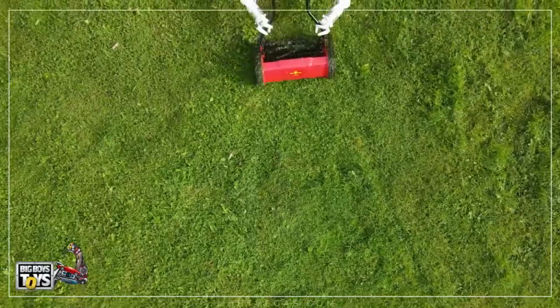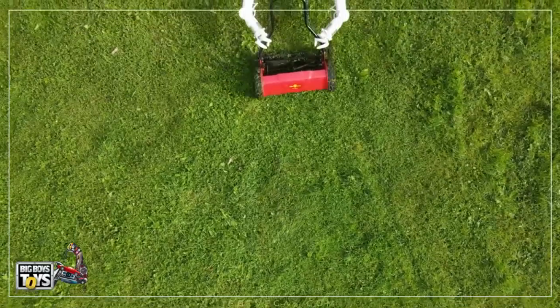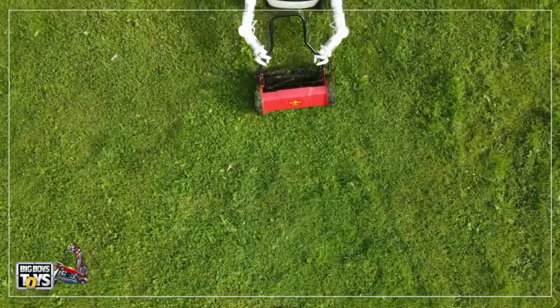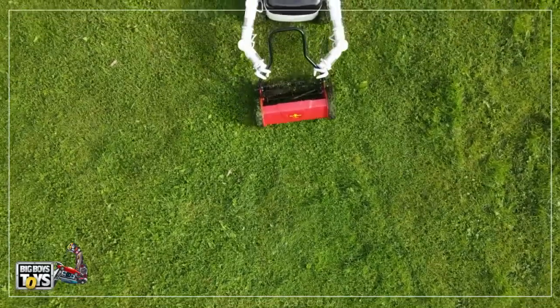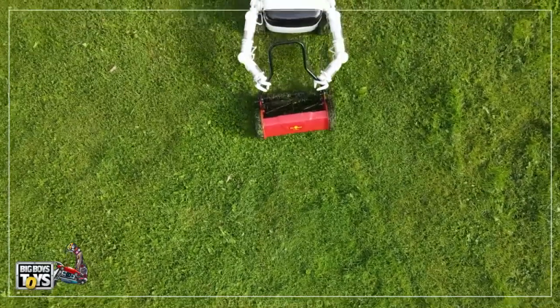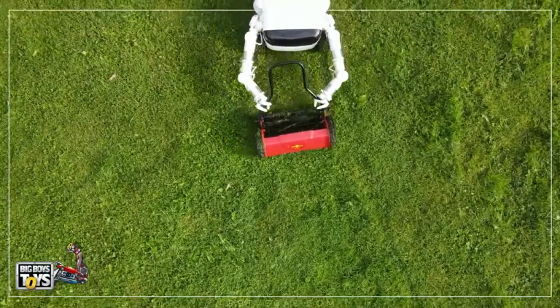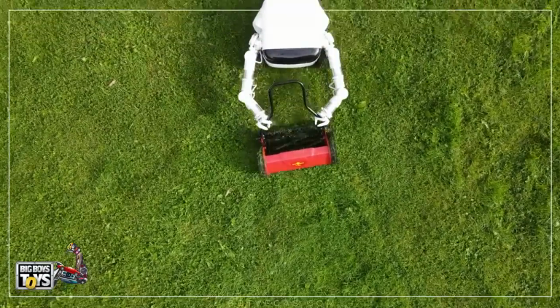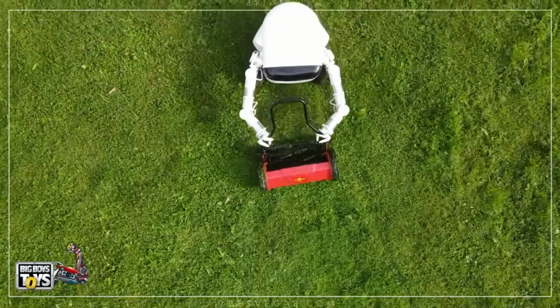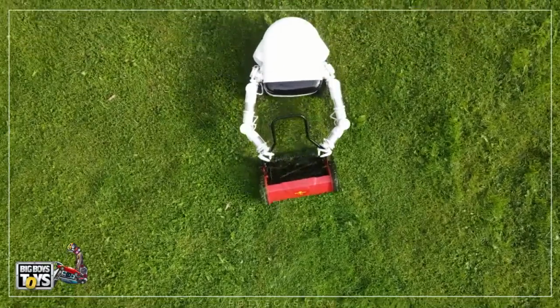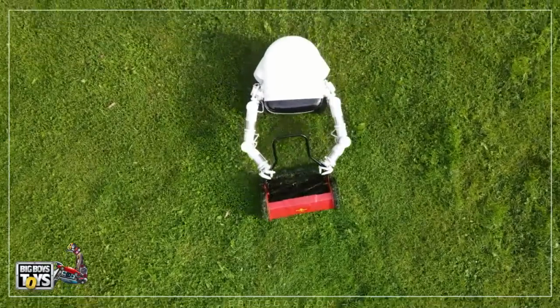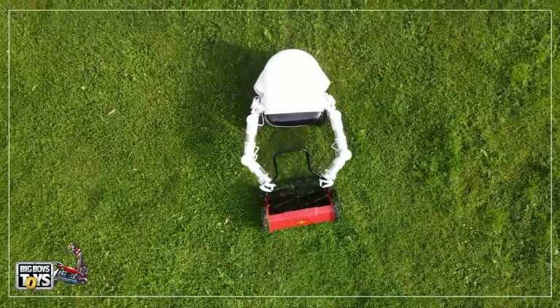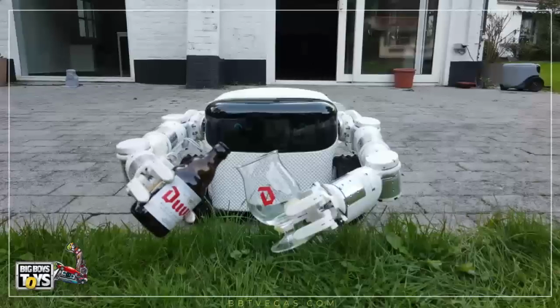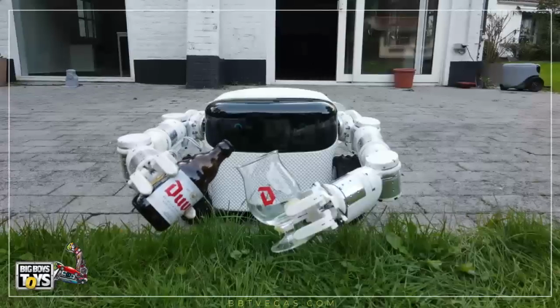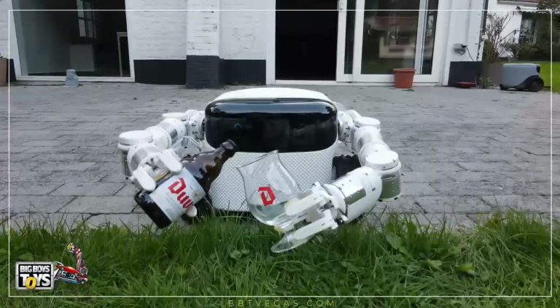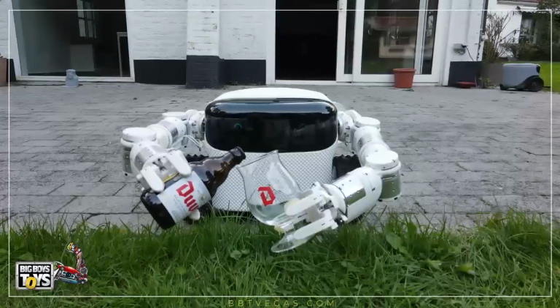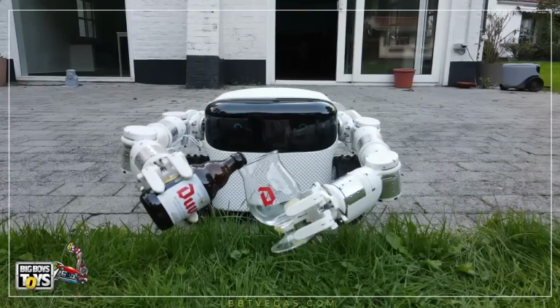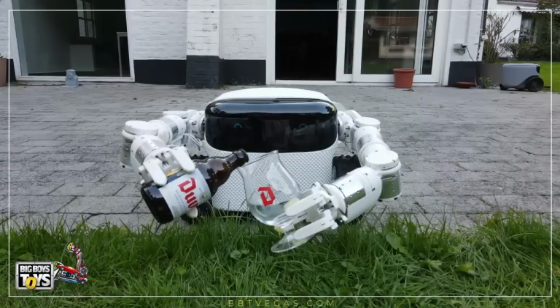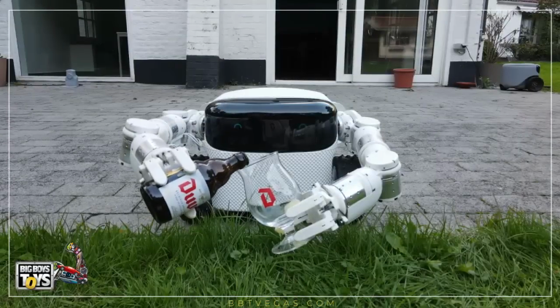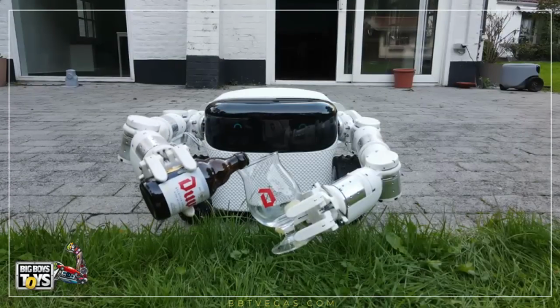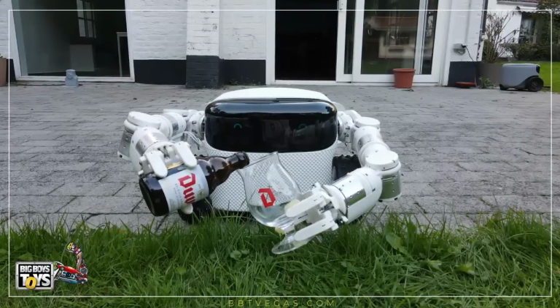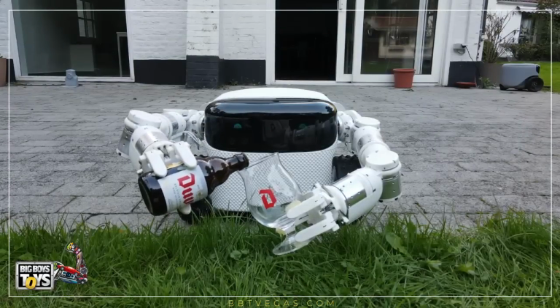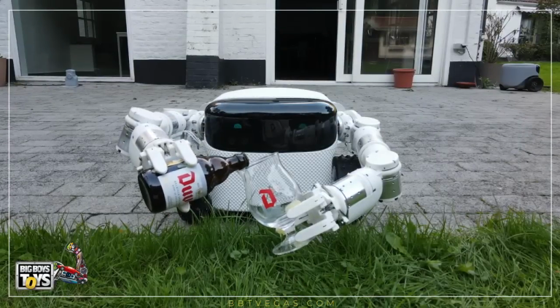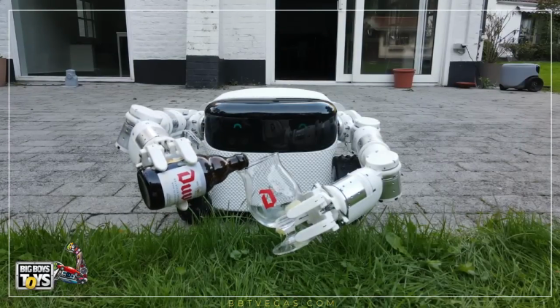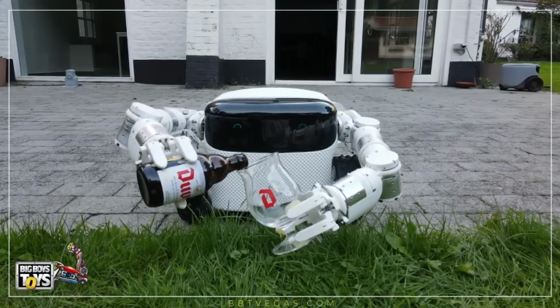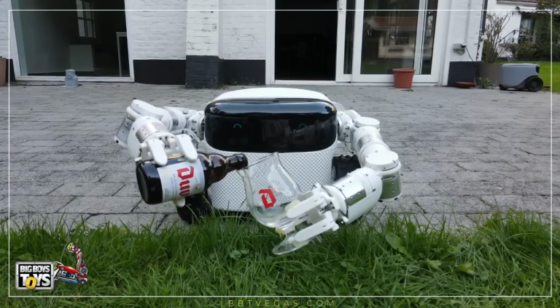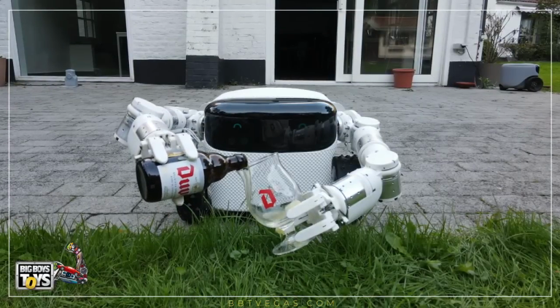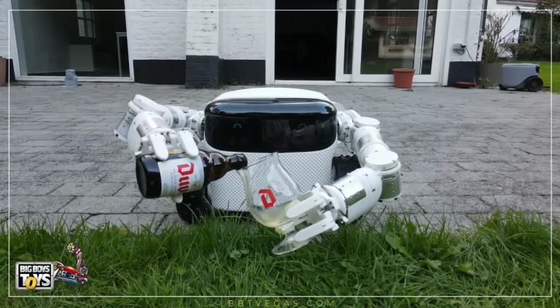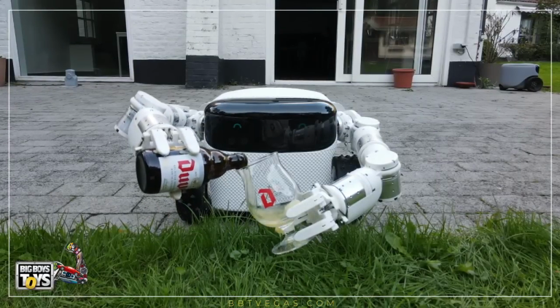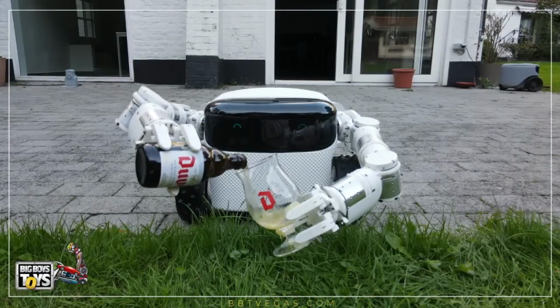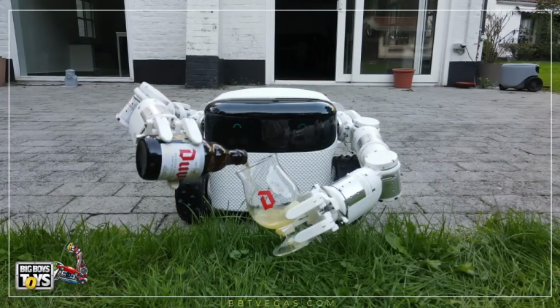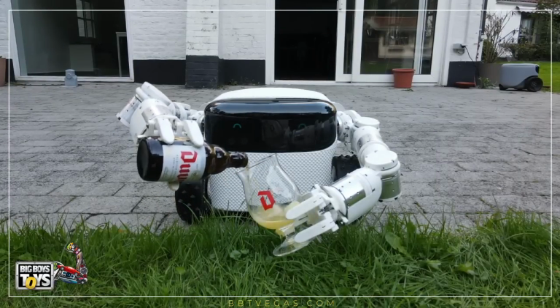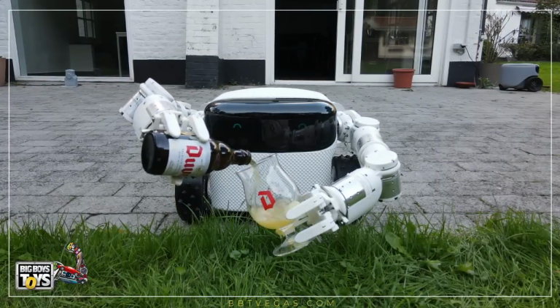It's an artificial intelligence technology that helps power robotics, augmented reality, image recognition, and more.